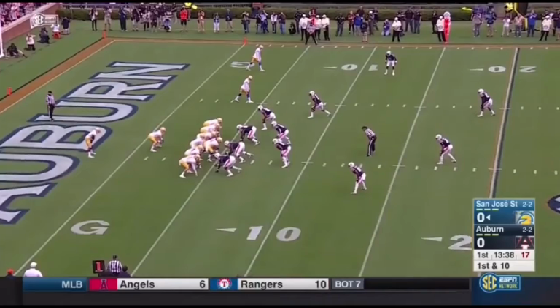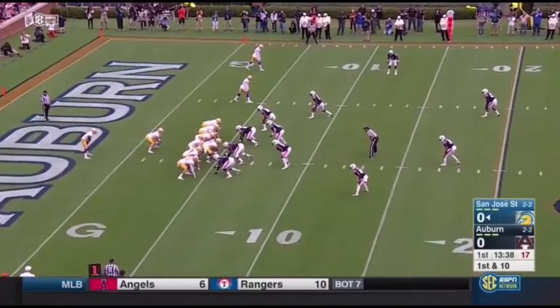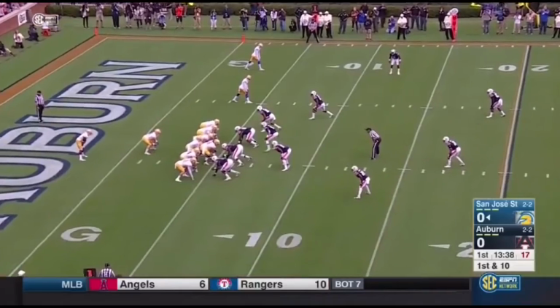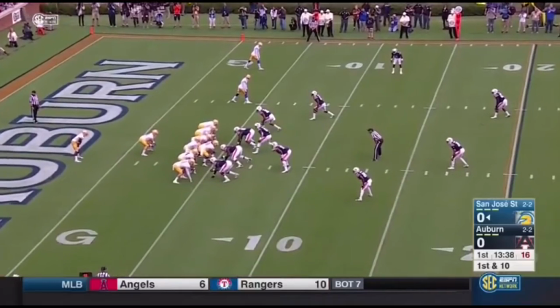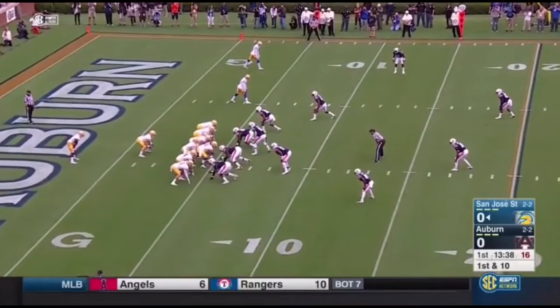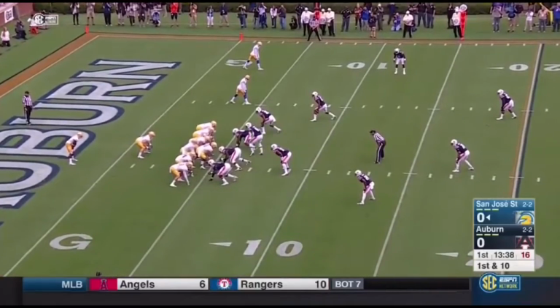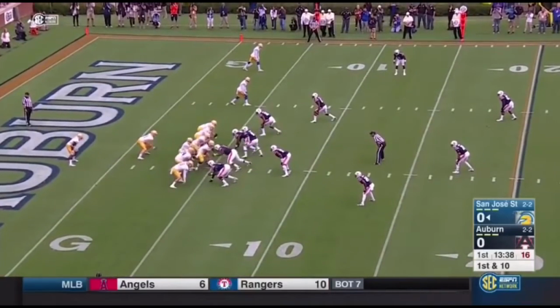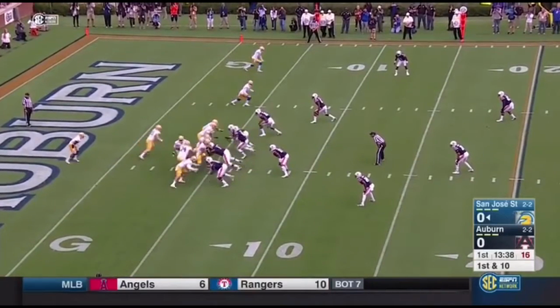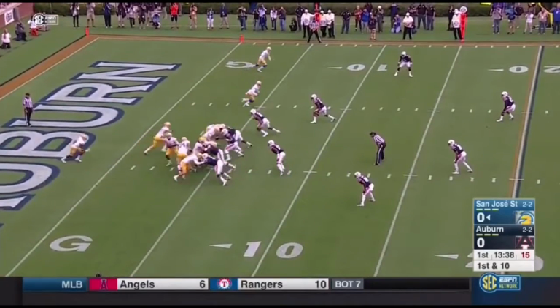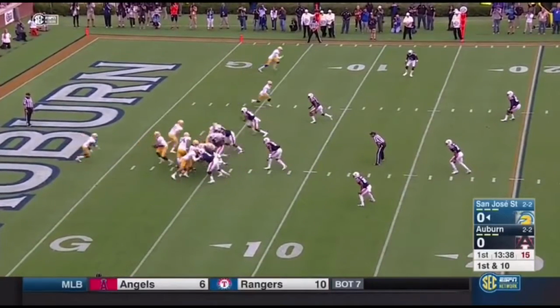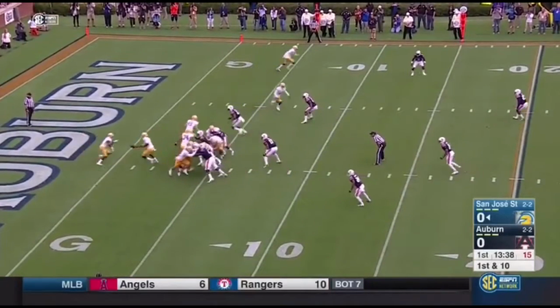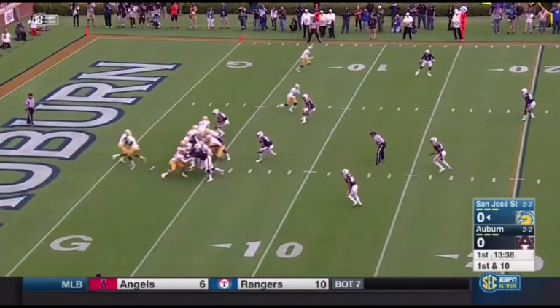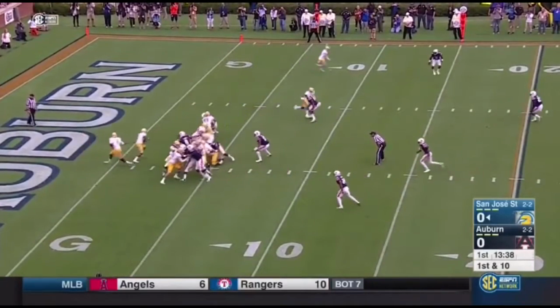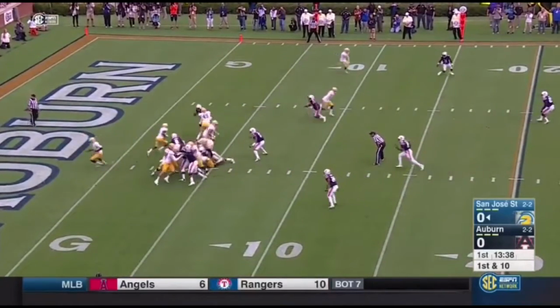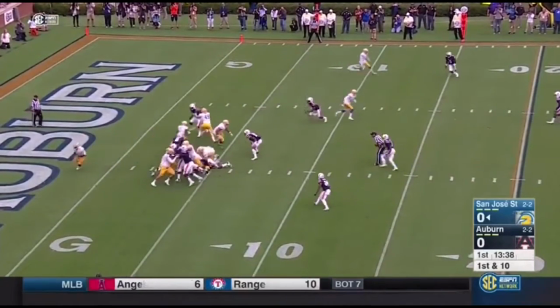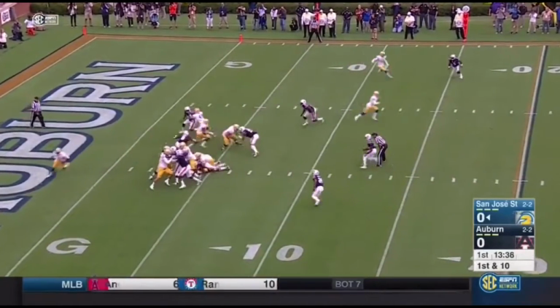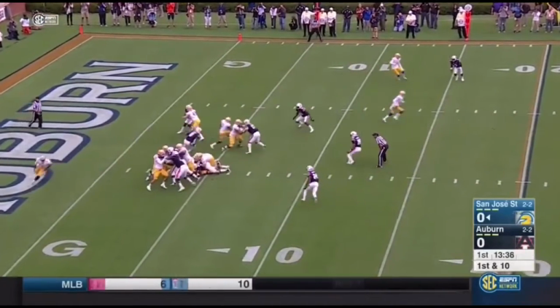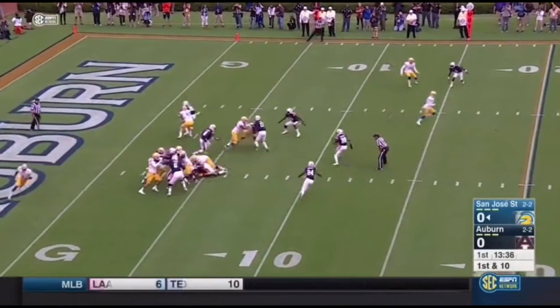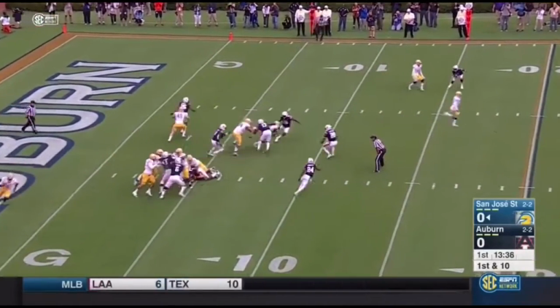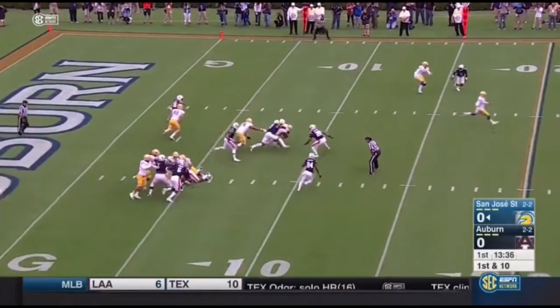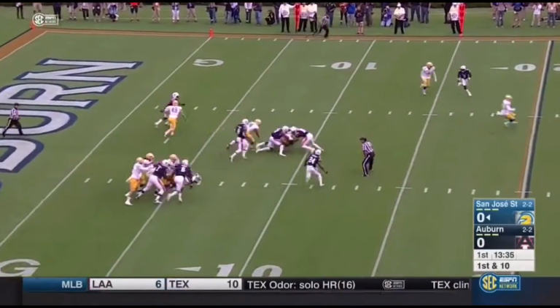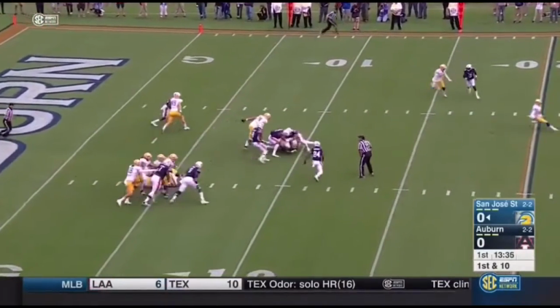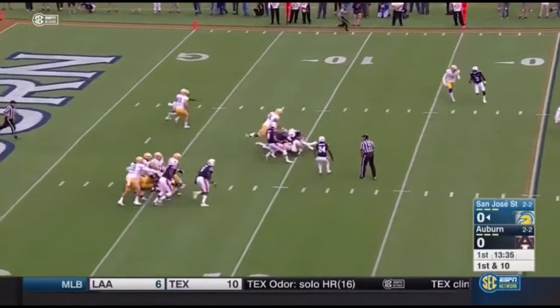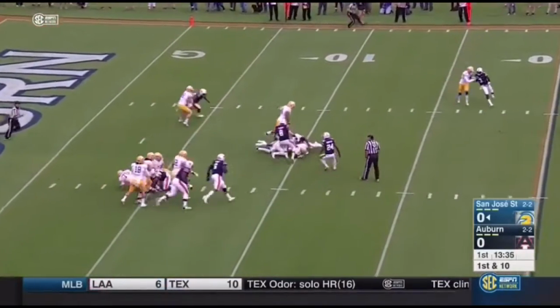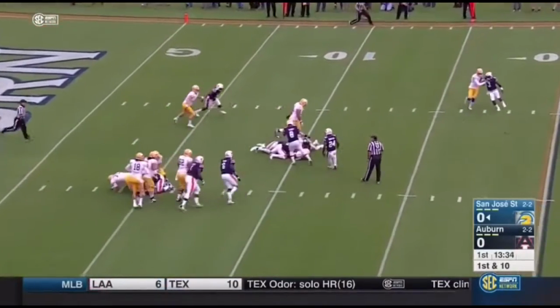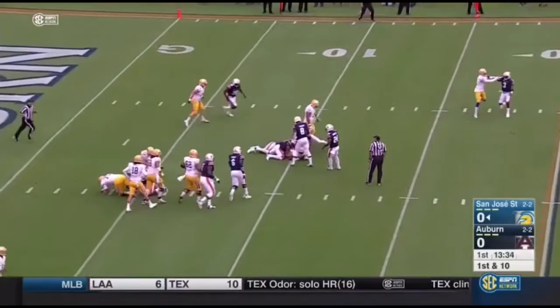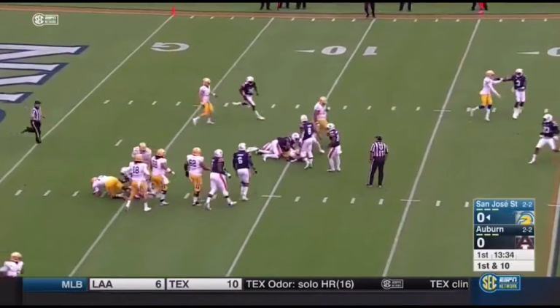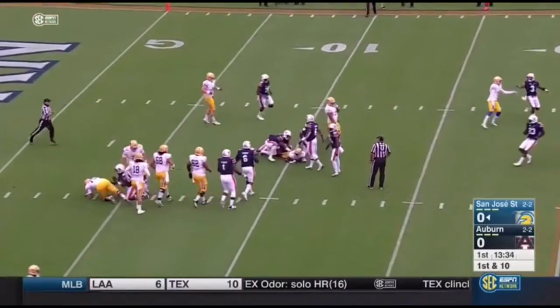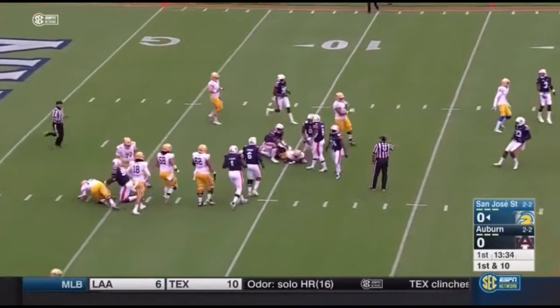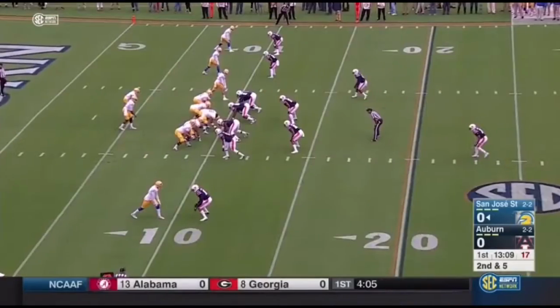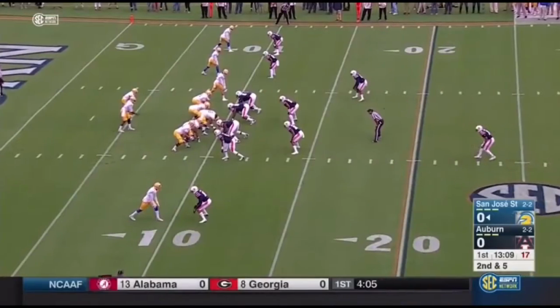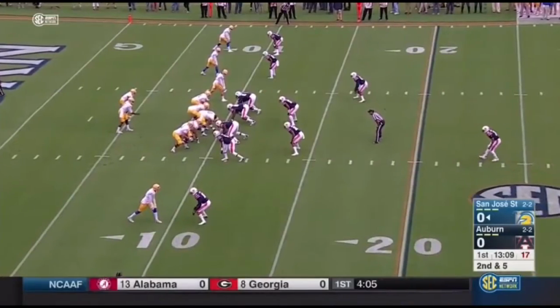Very, very, very doubtful that we'll see any of Potter today. So on the first play of the game, they'll hand it off to seven.